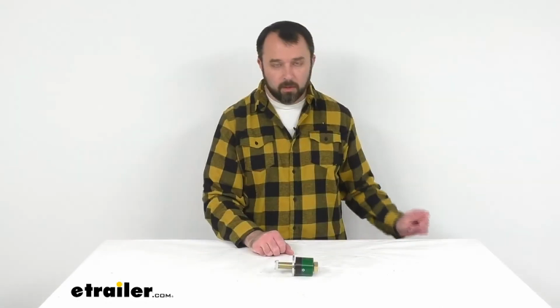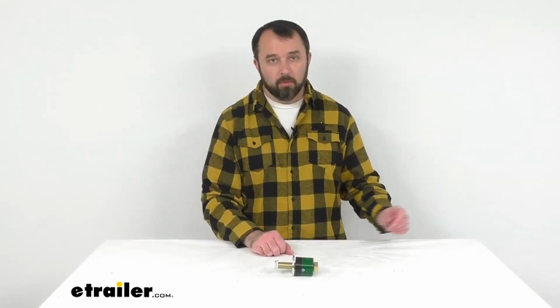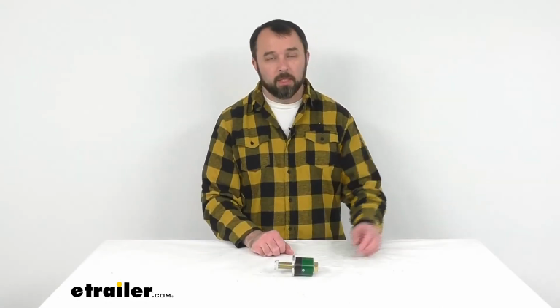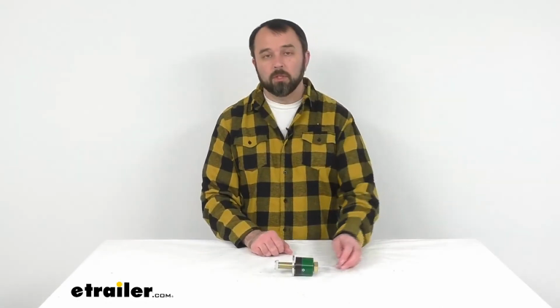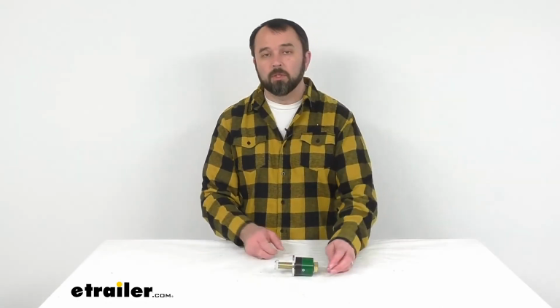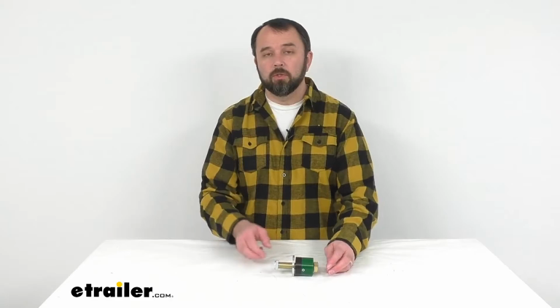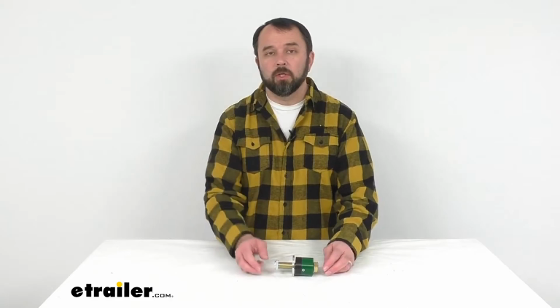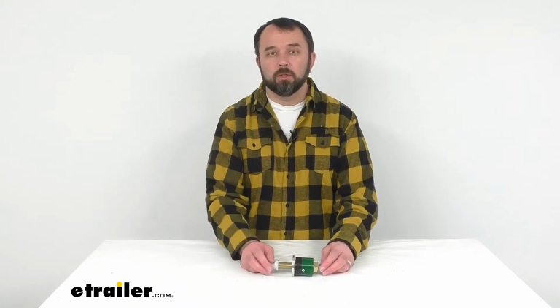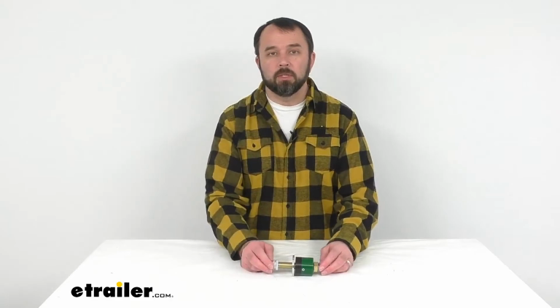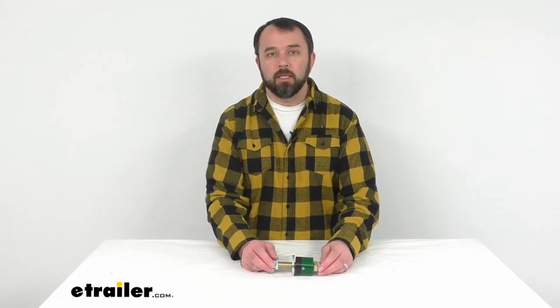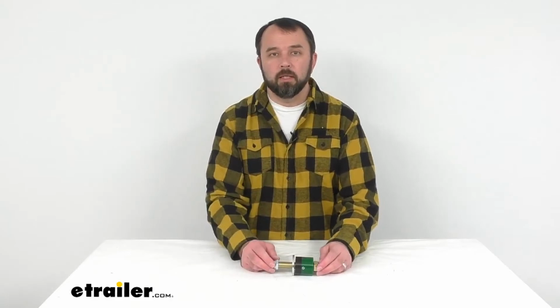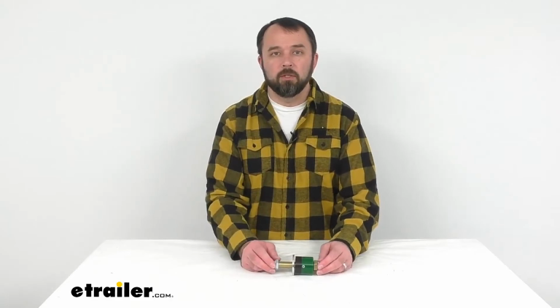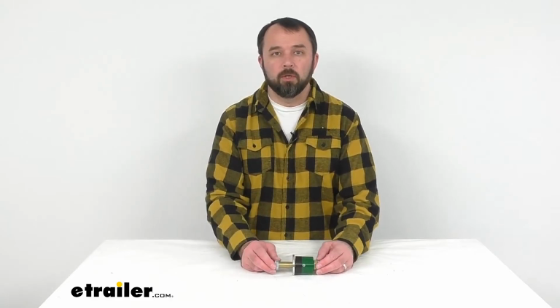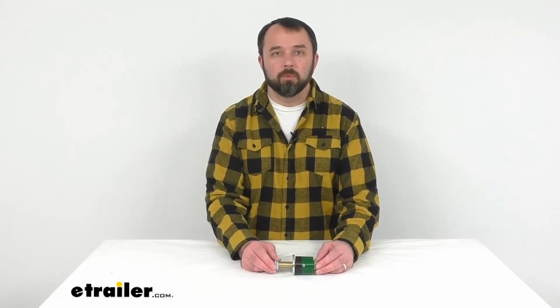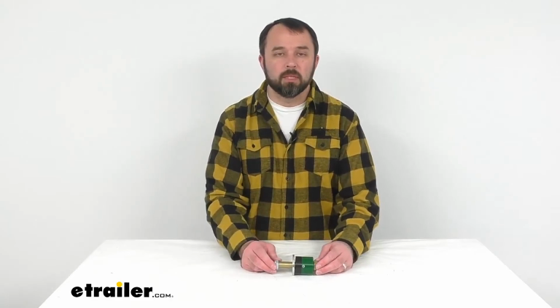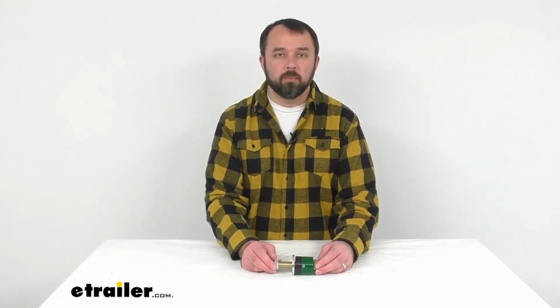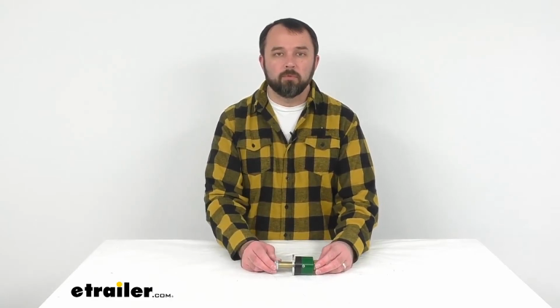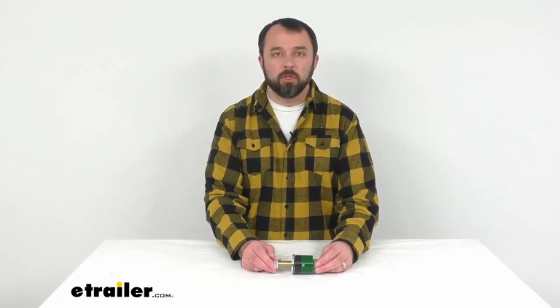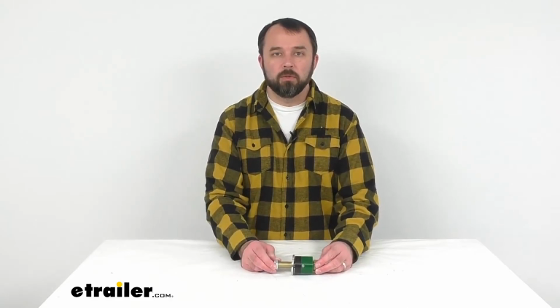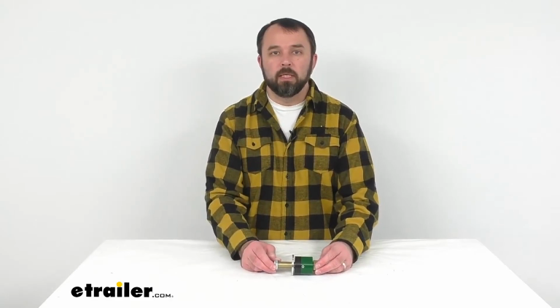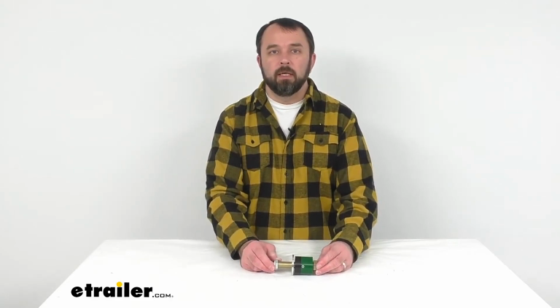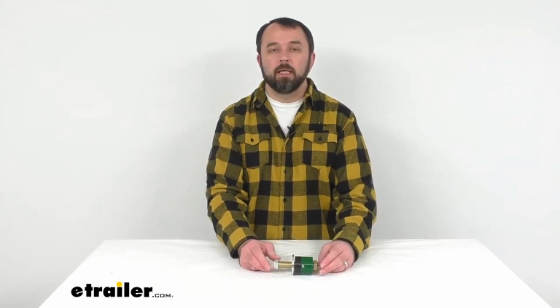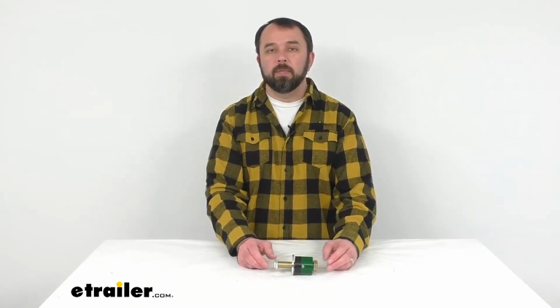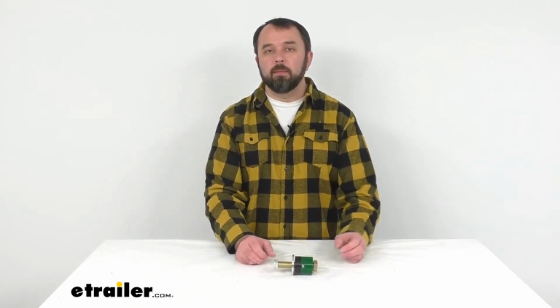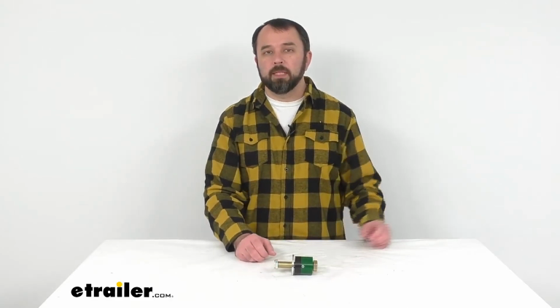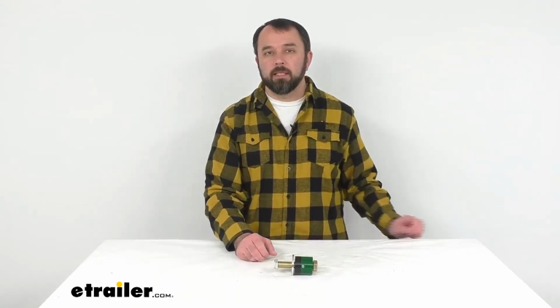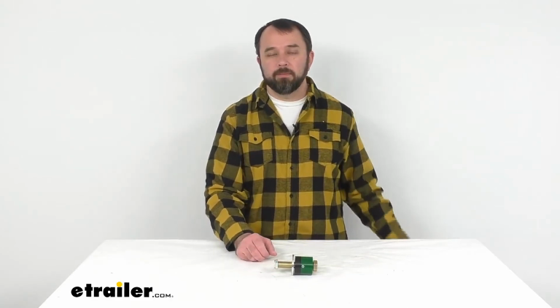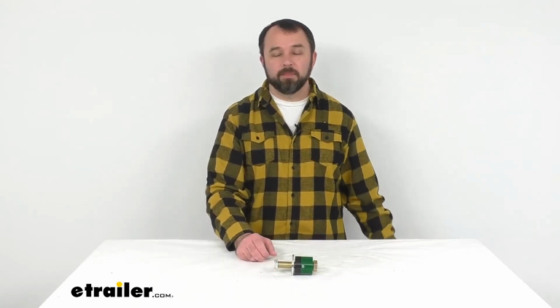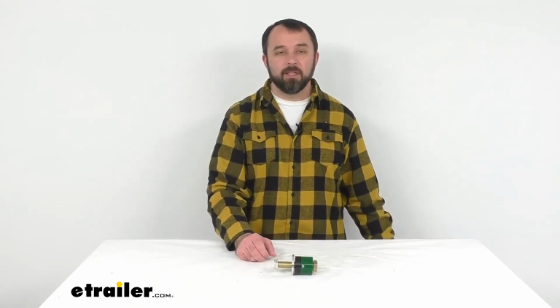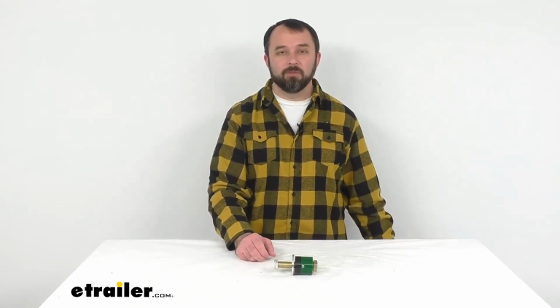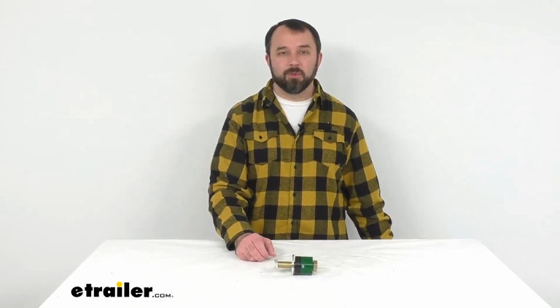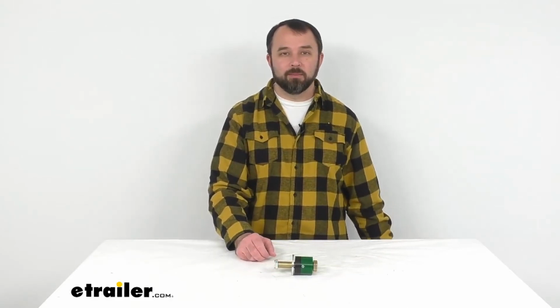That's going to conclude our look today. I do hope it was helpful for you. Again, my name is Andy, thank you for joining me.